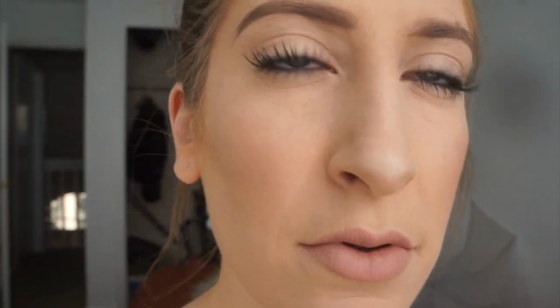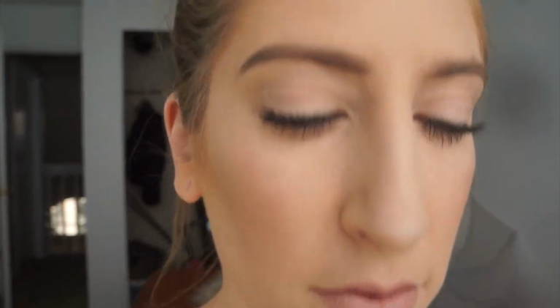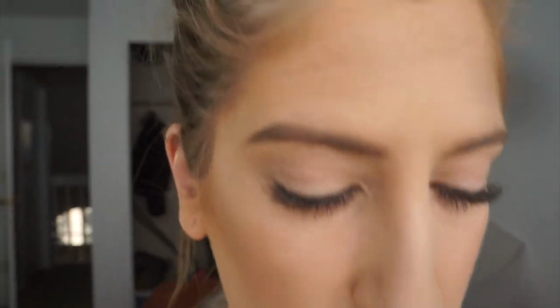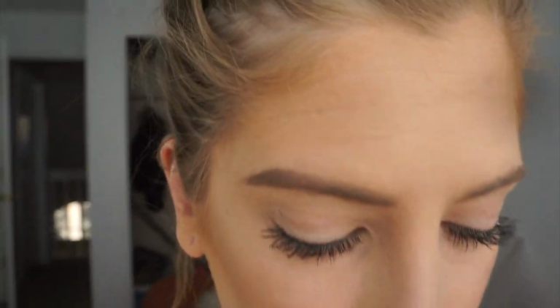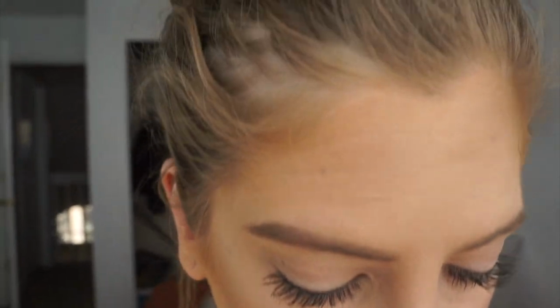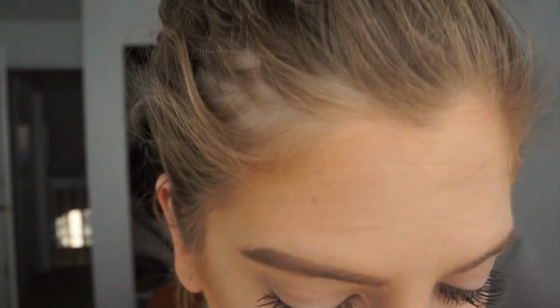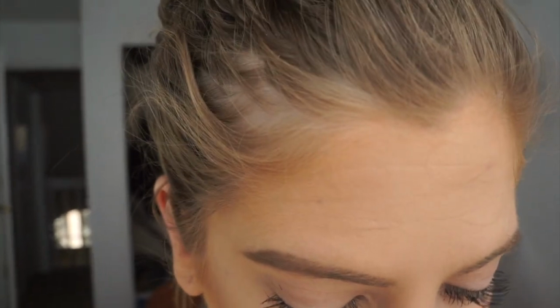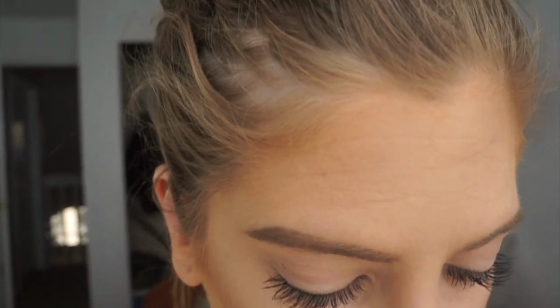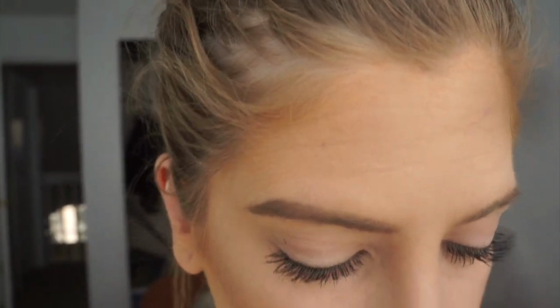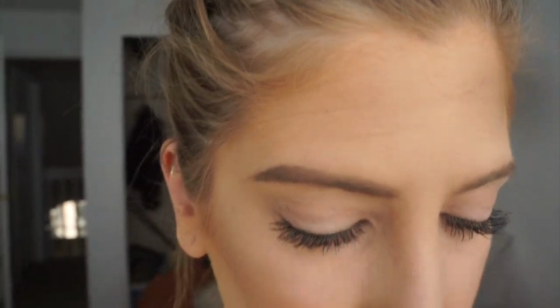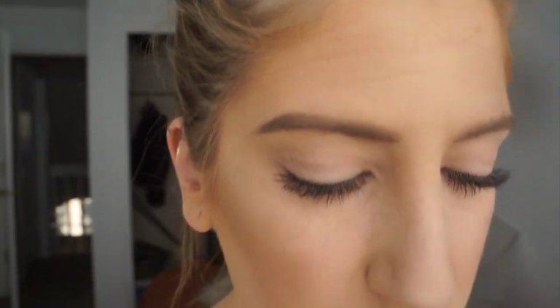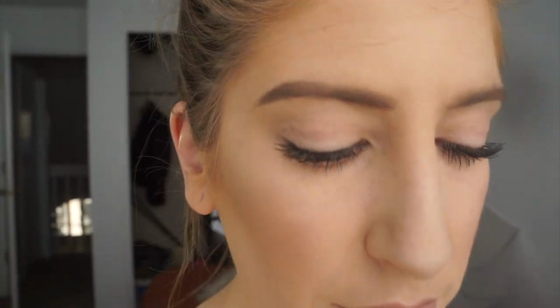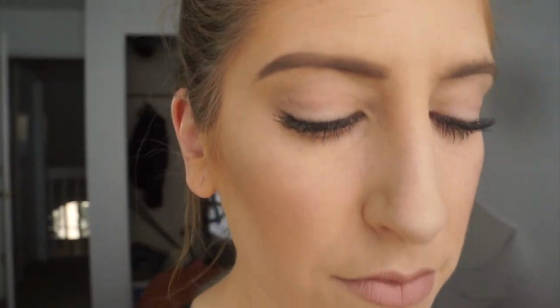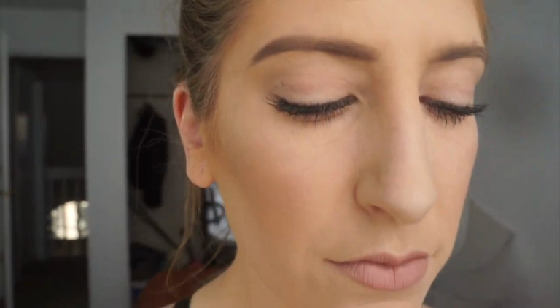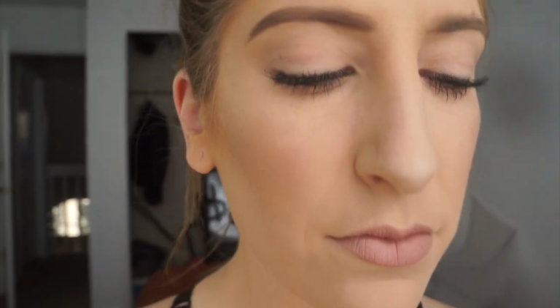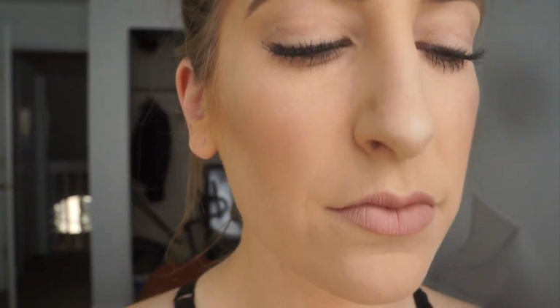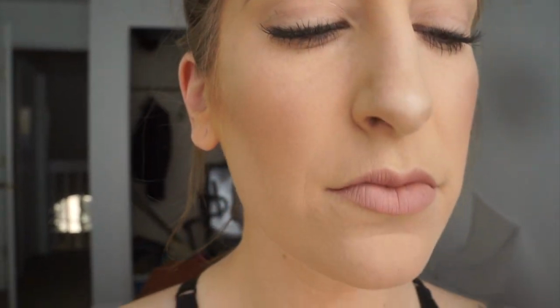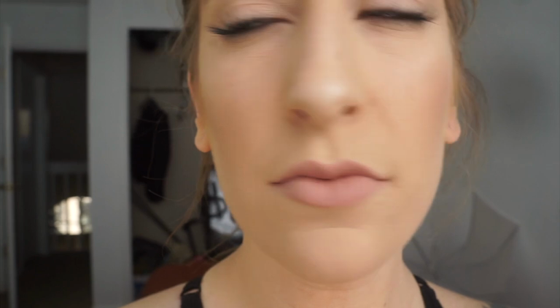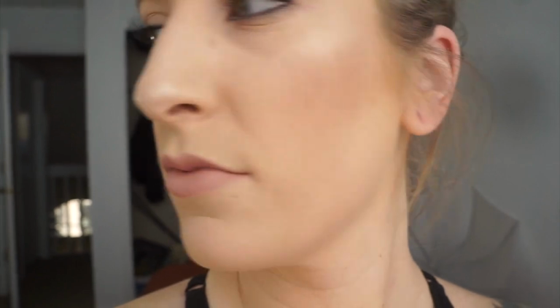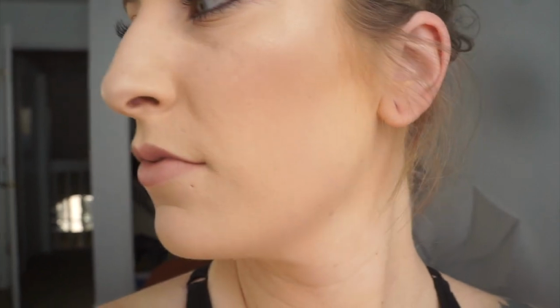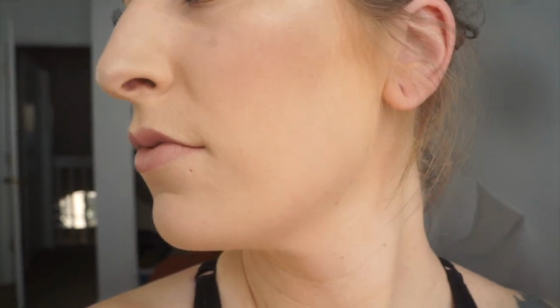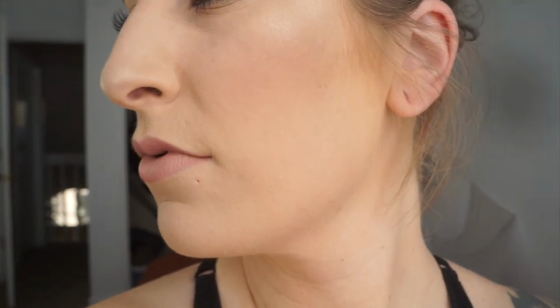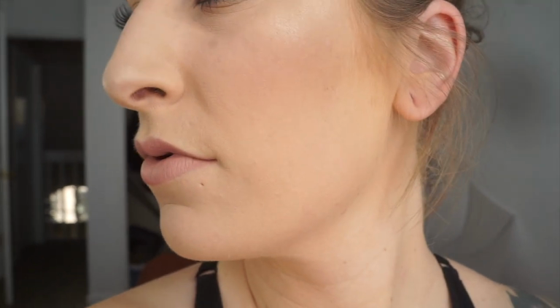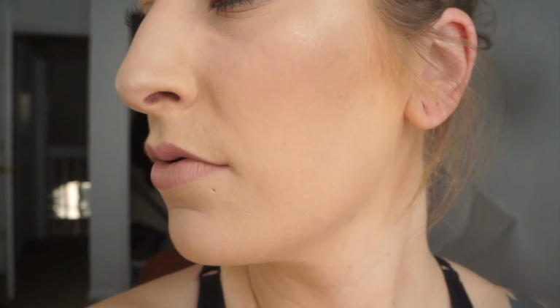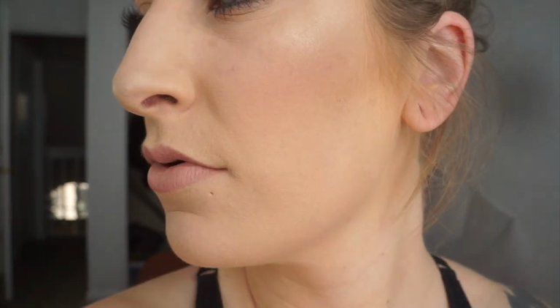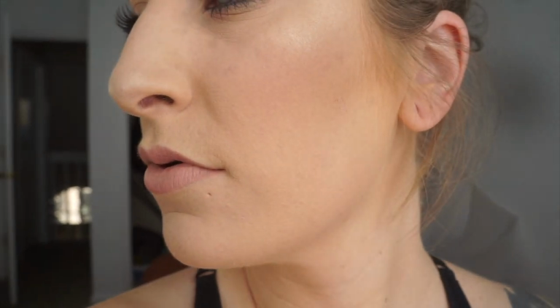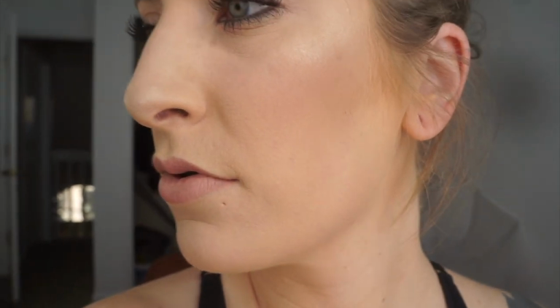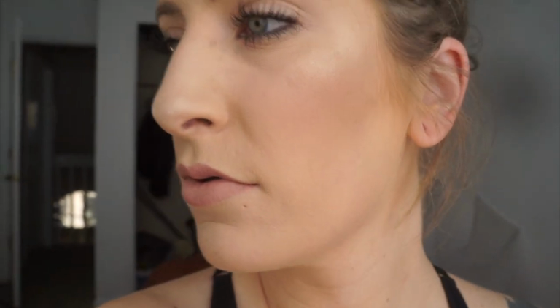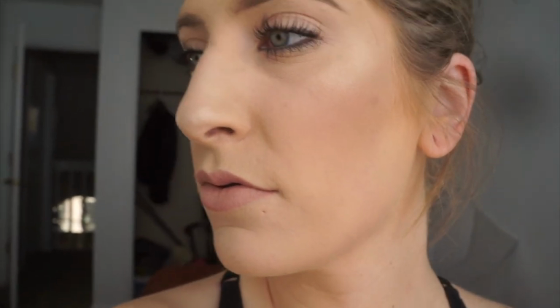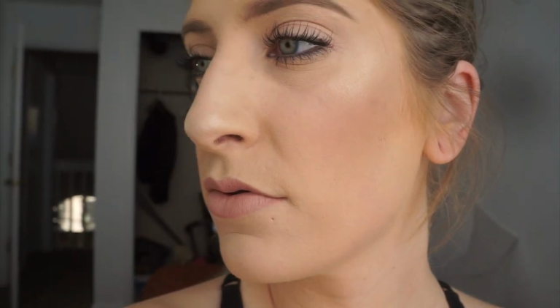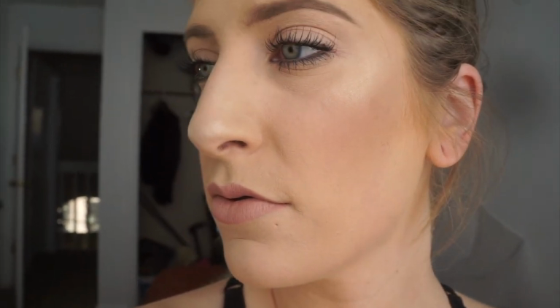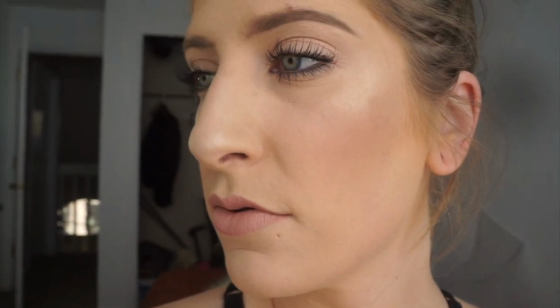Bear with me — at first I'm going to be talking, then doing a voiceover. But if you would like to see how I got this look, then just keep on watching.